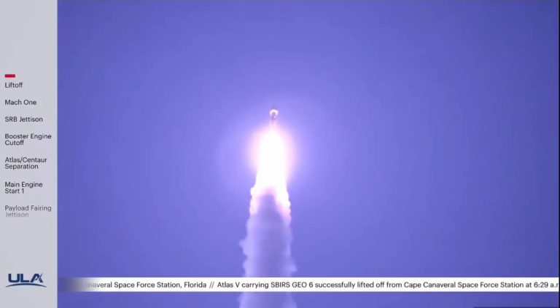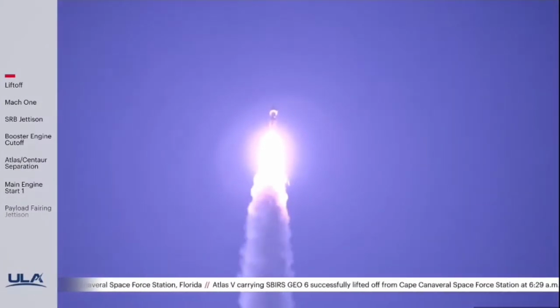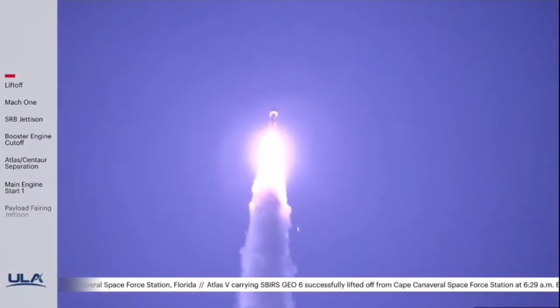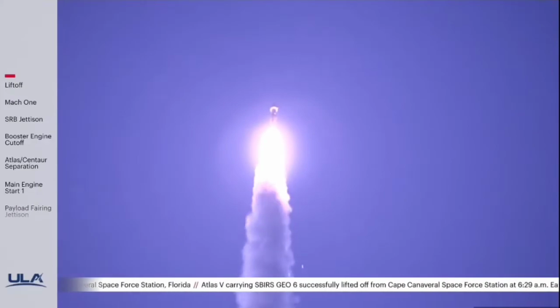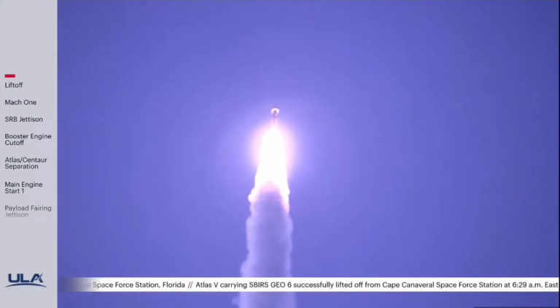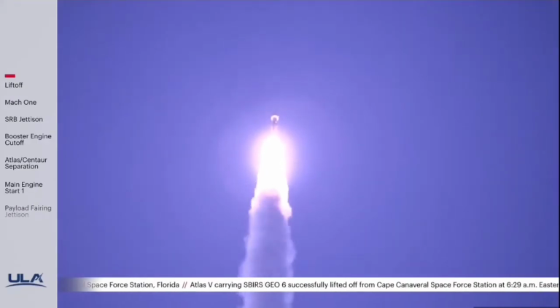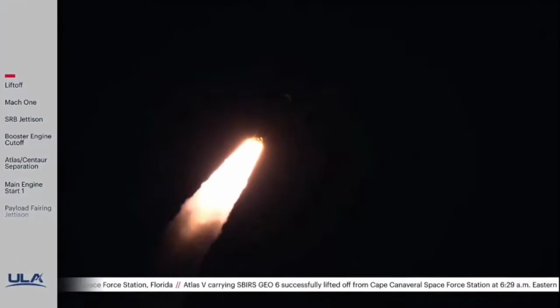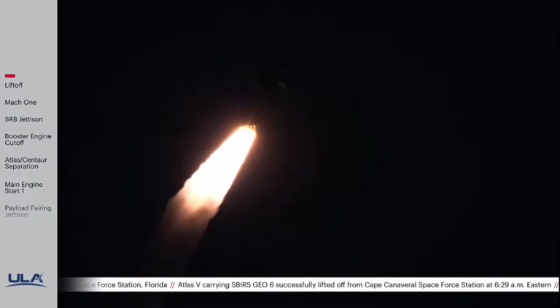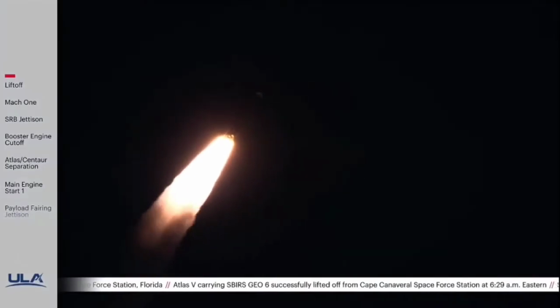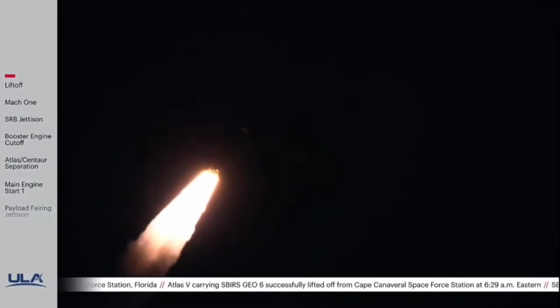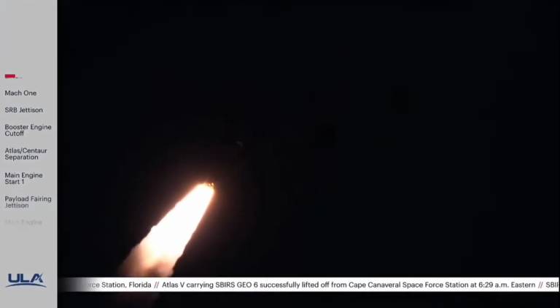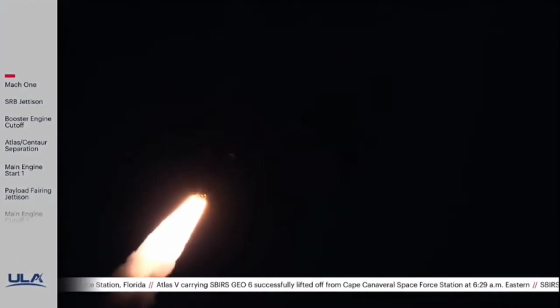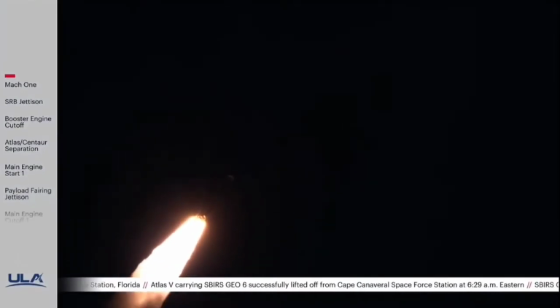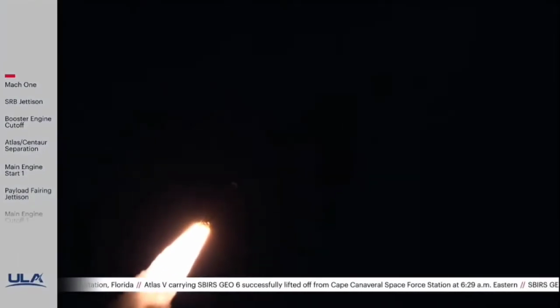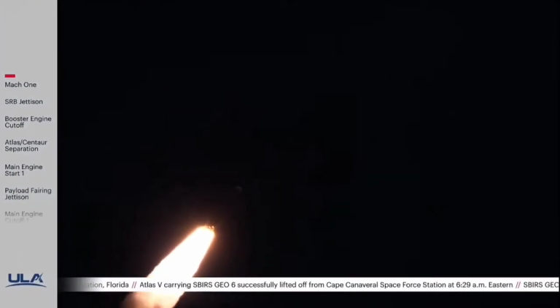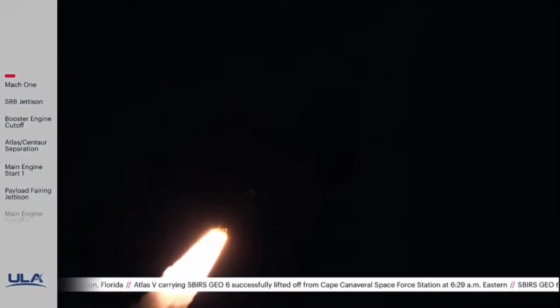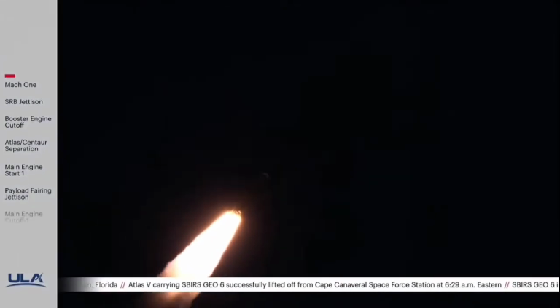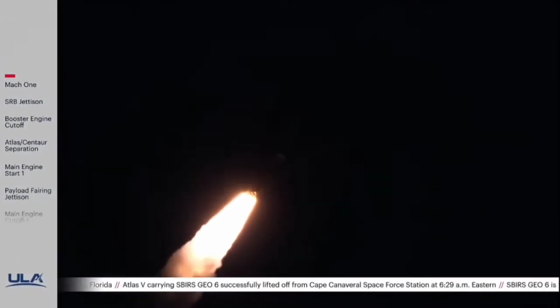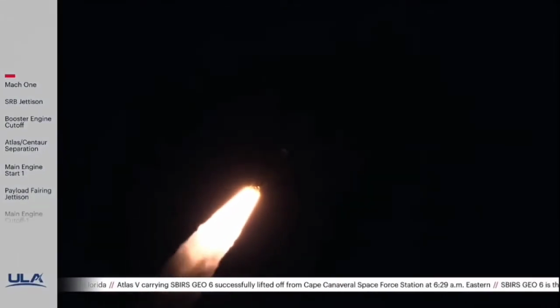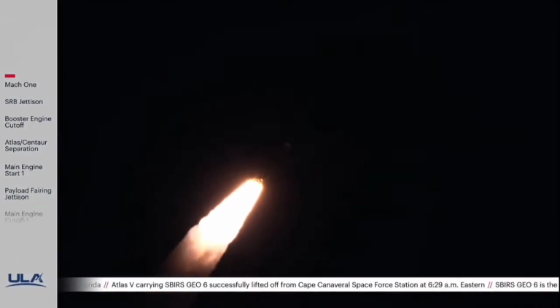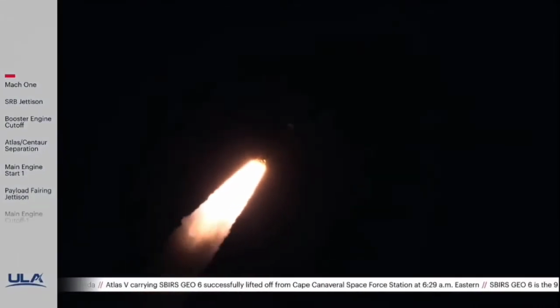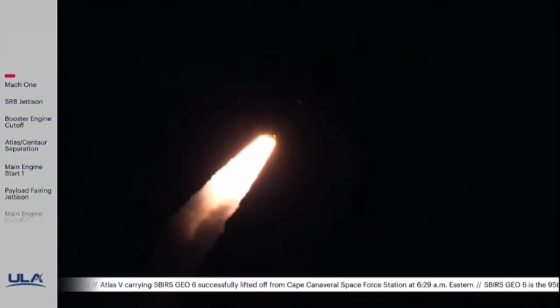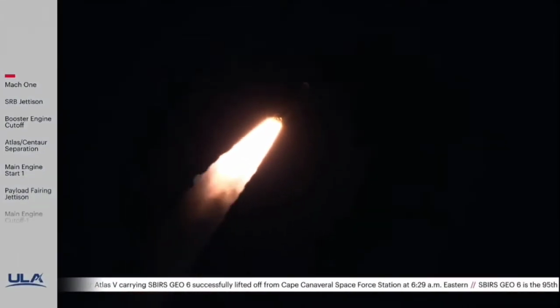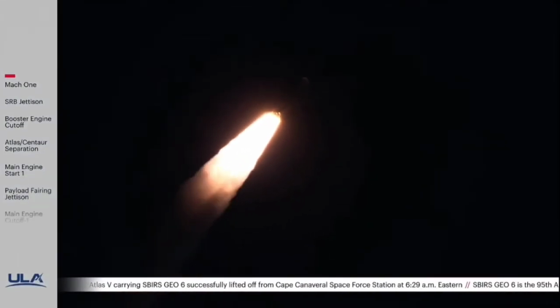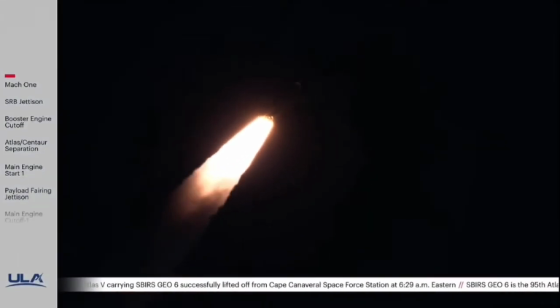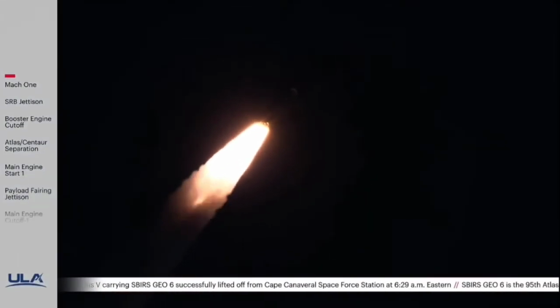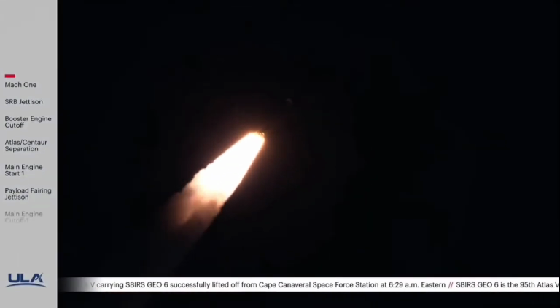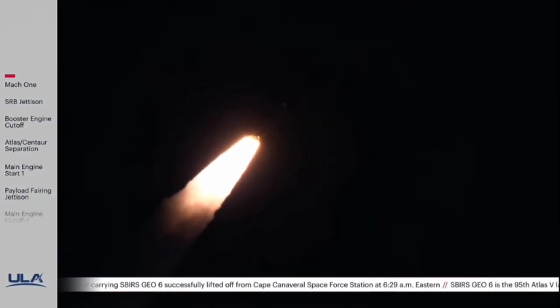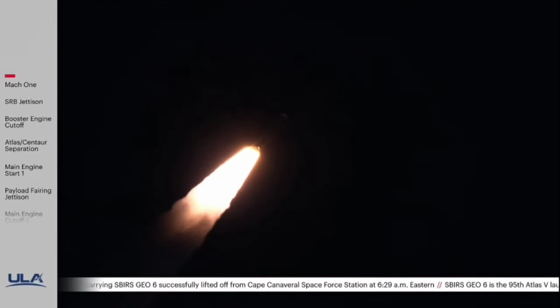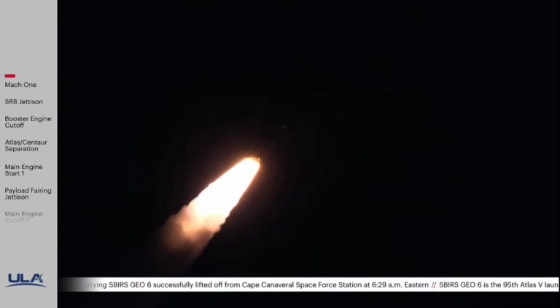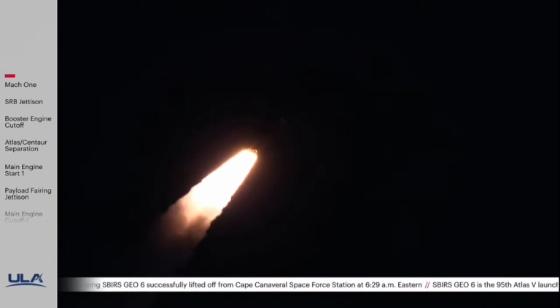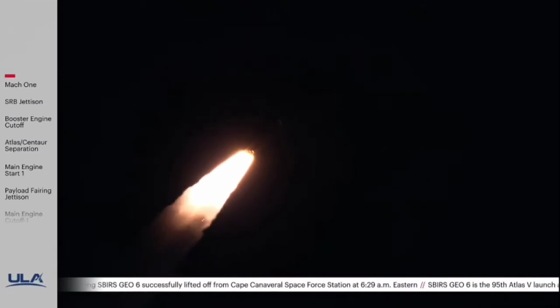Passing 50 seconds in flight, Mach 1 — Atlas V is now supersonic. Vehicle is now passing through max Q, maximum dynamic pressure.